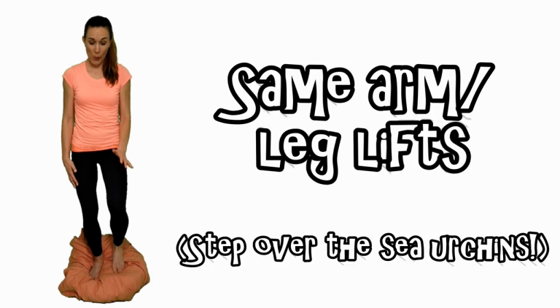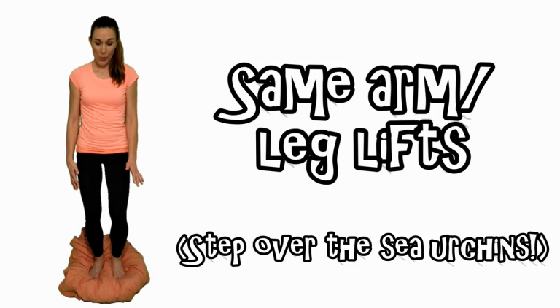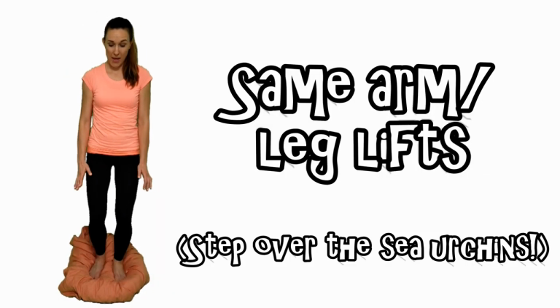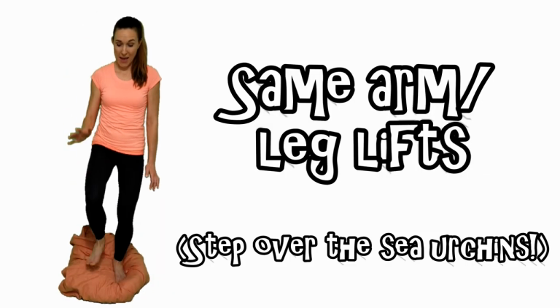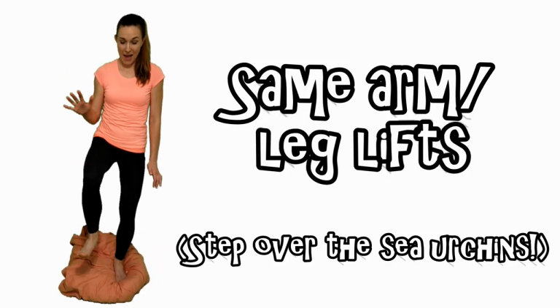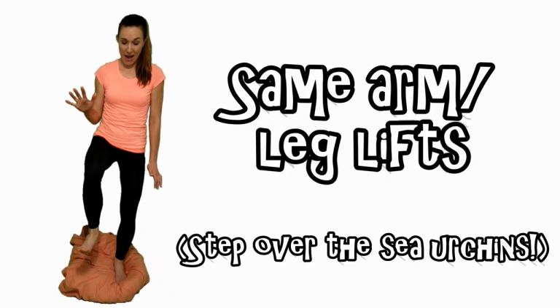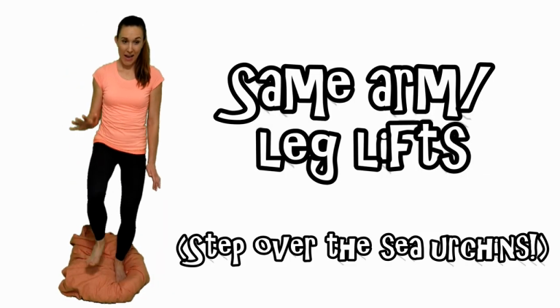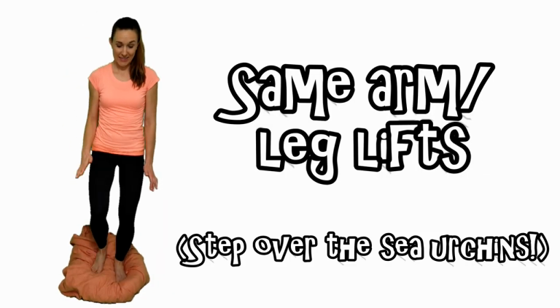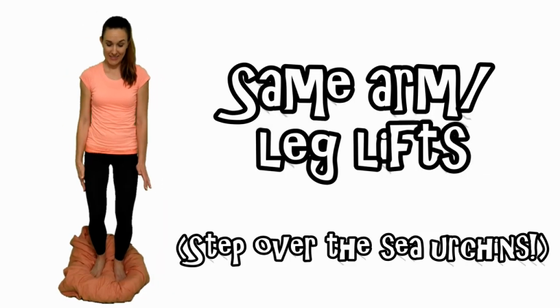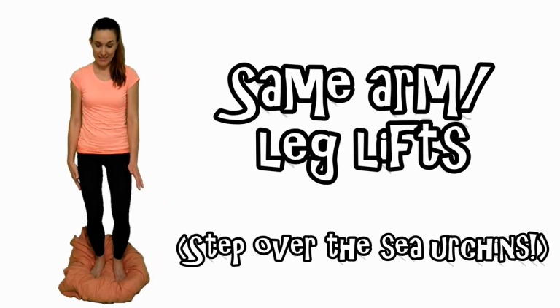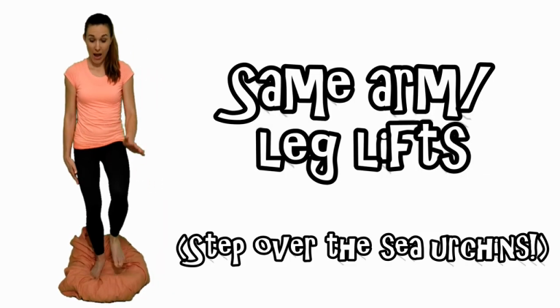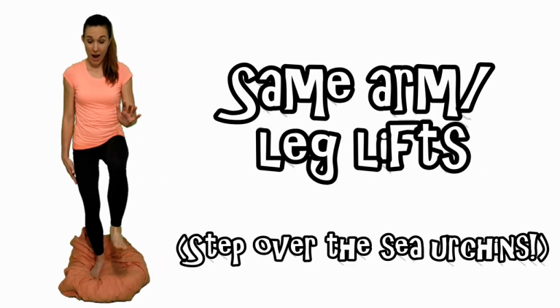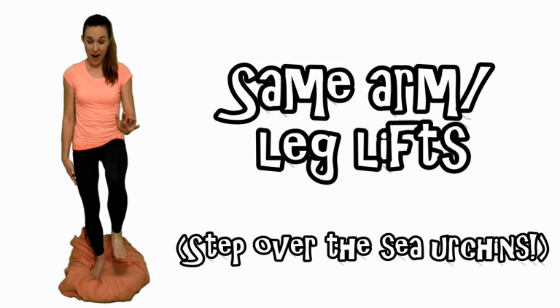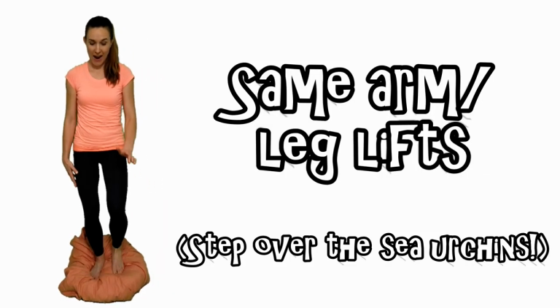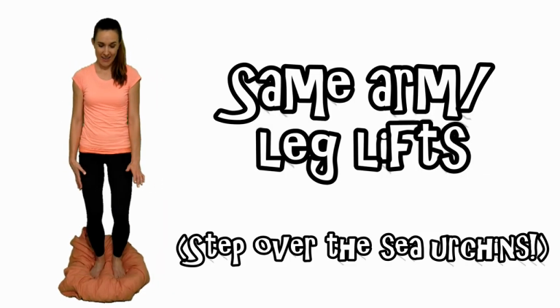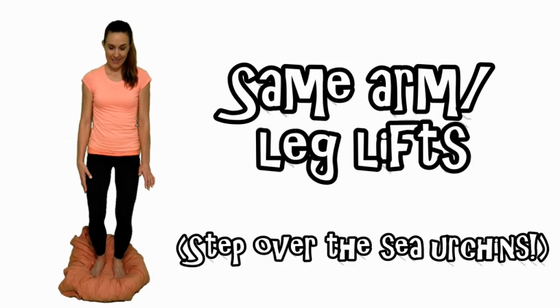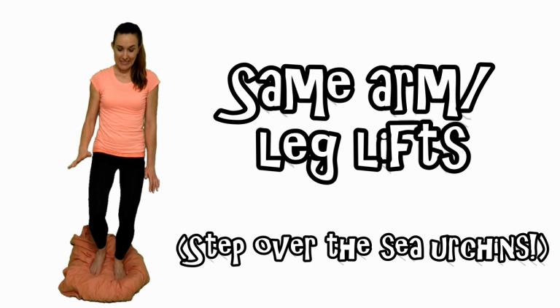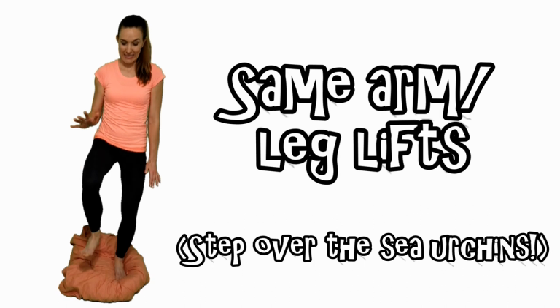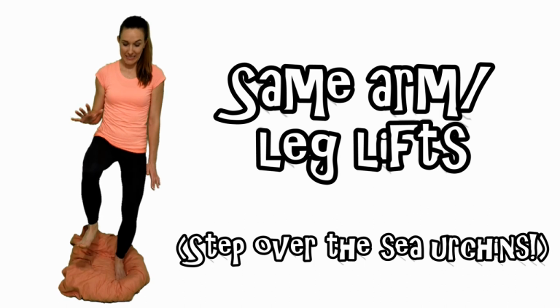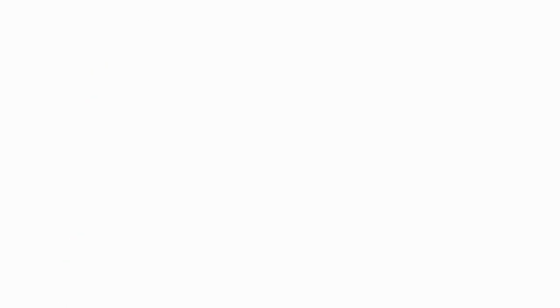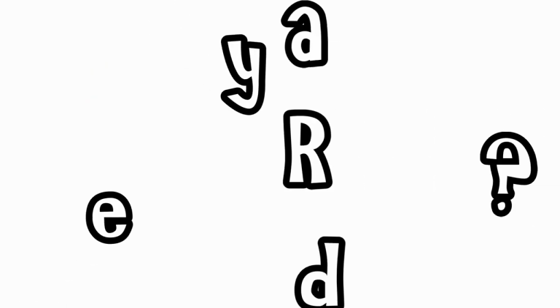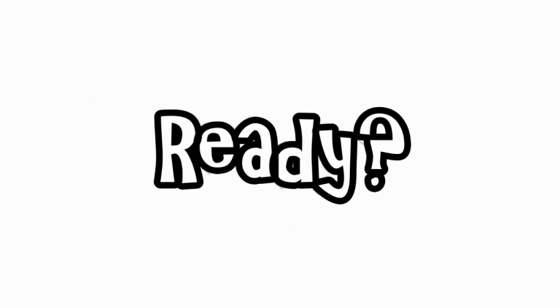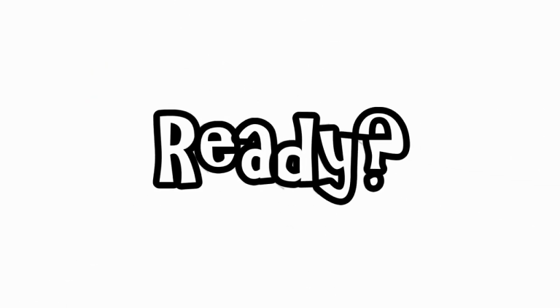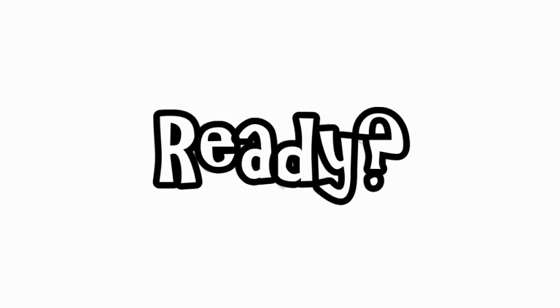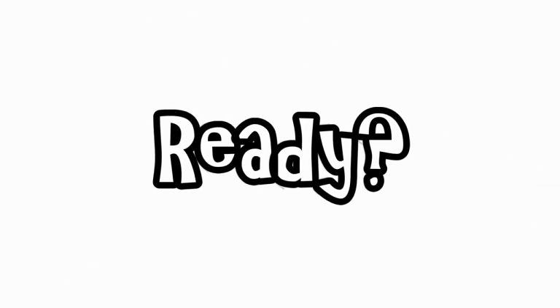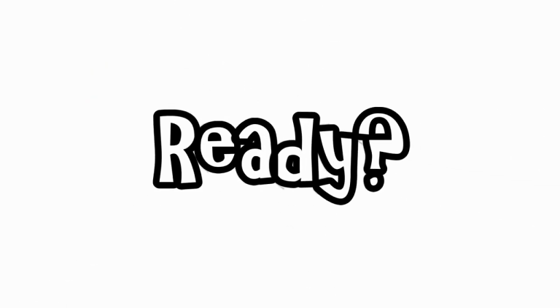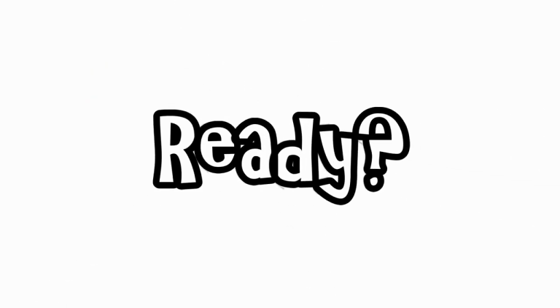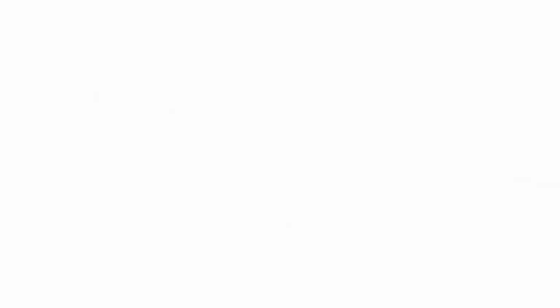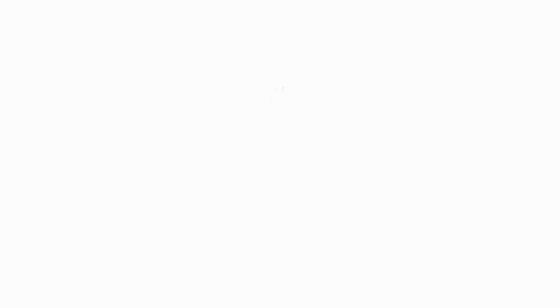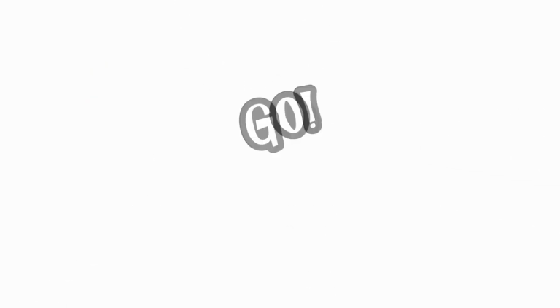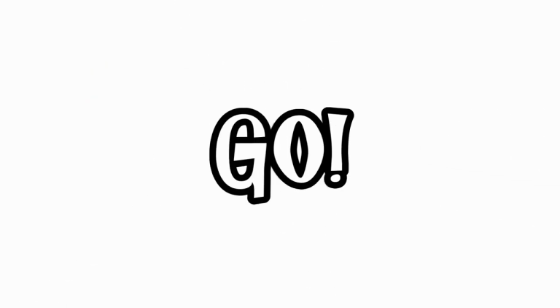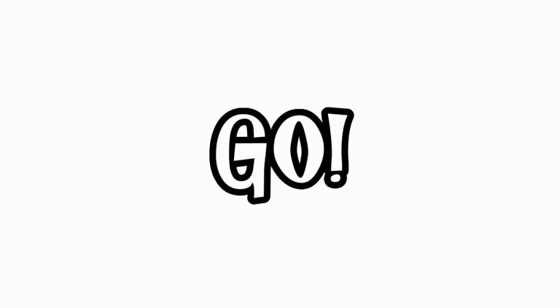Same arm and leg lifts. Step over the sea urchins. Ready? Go!